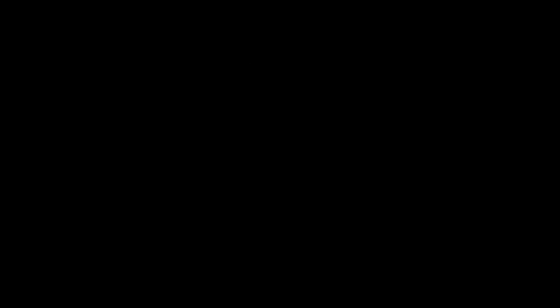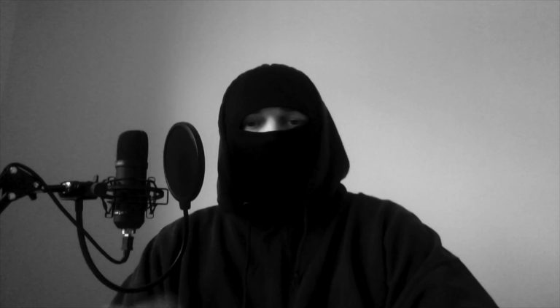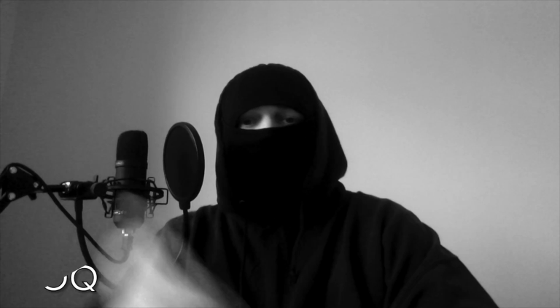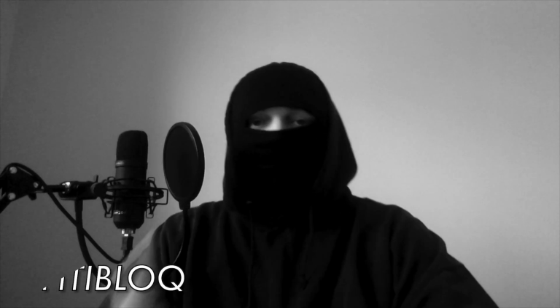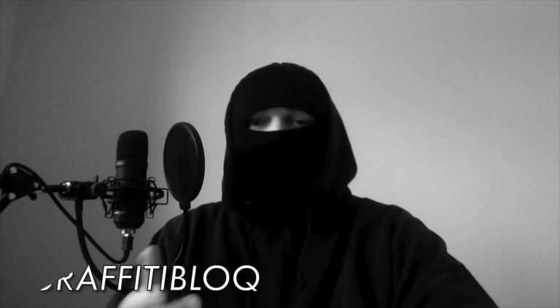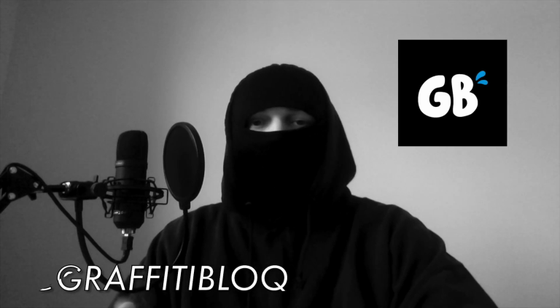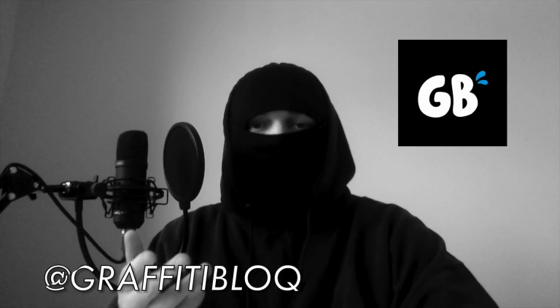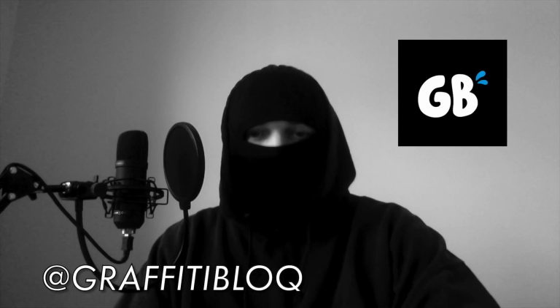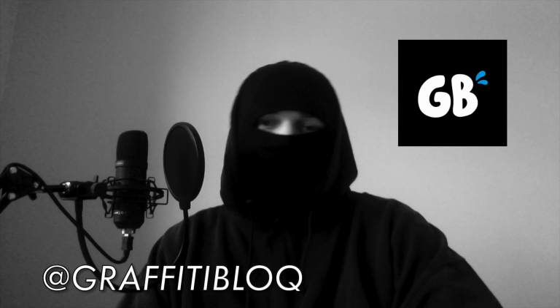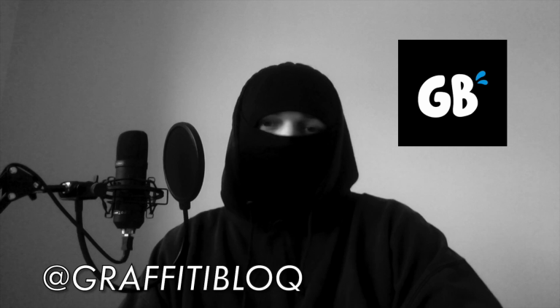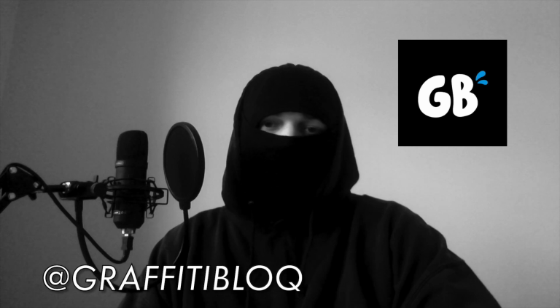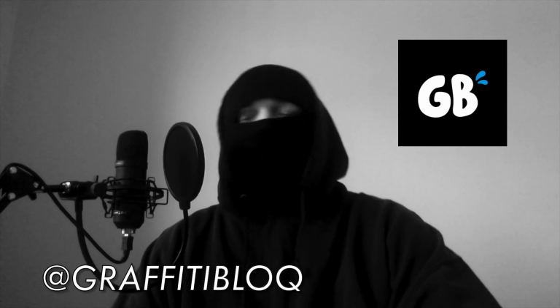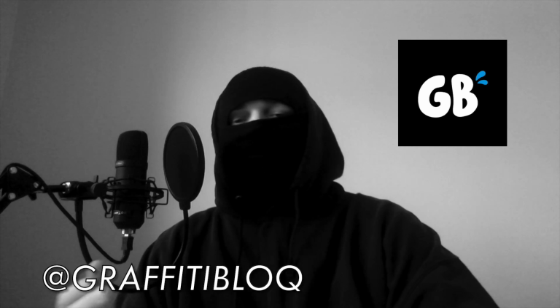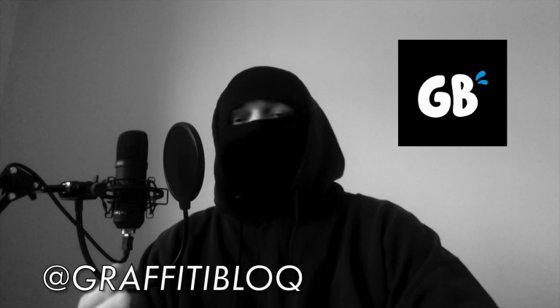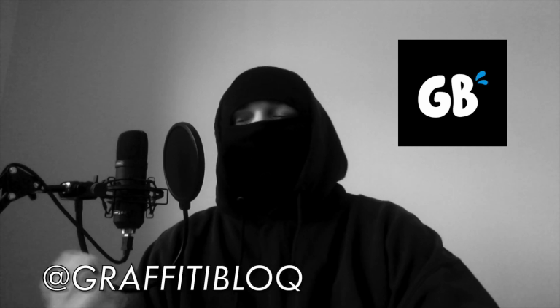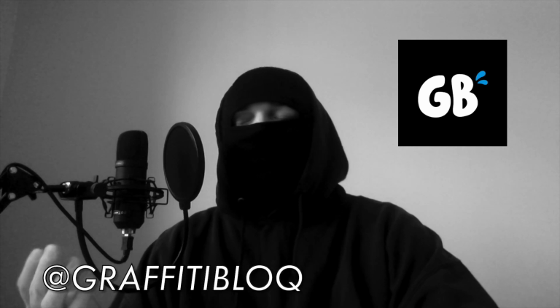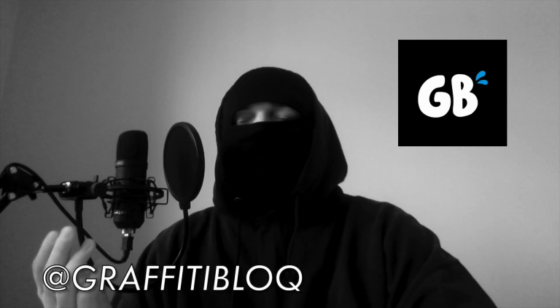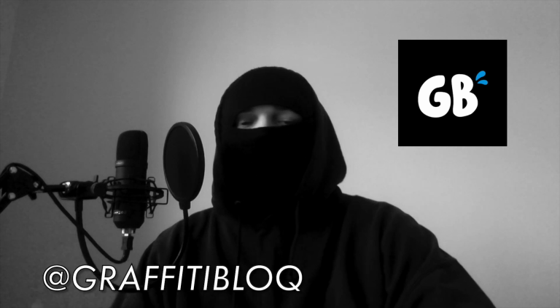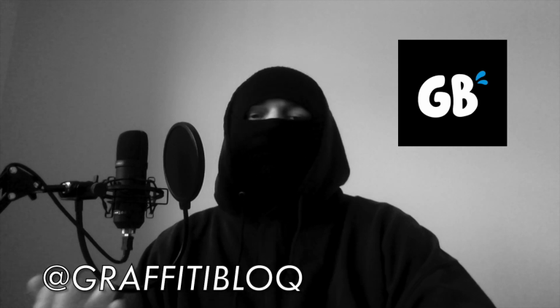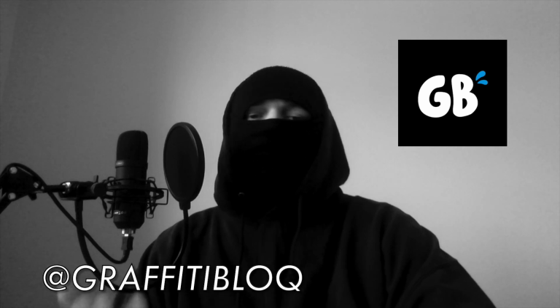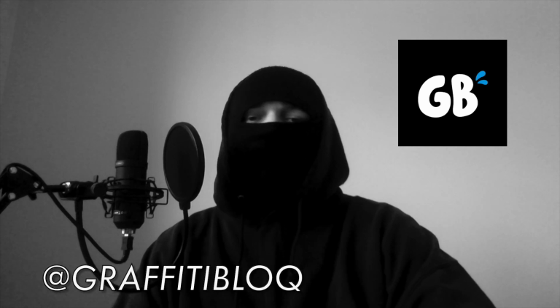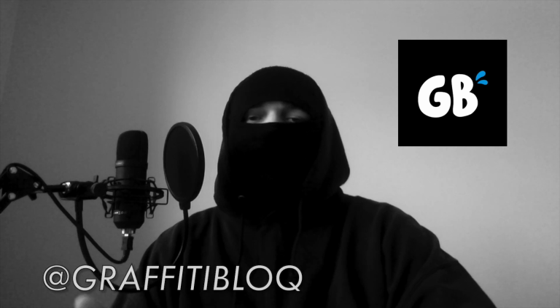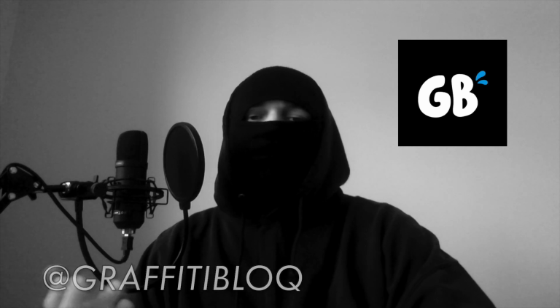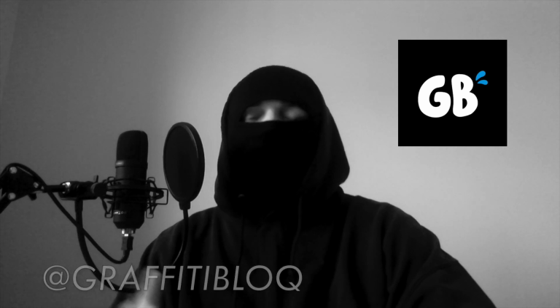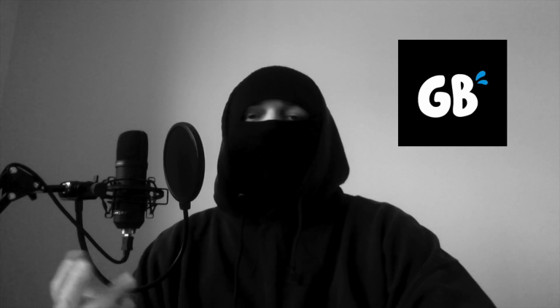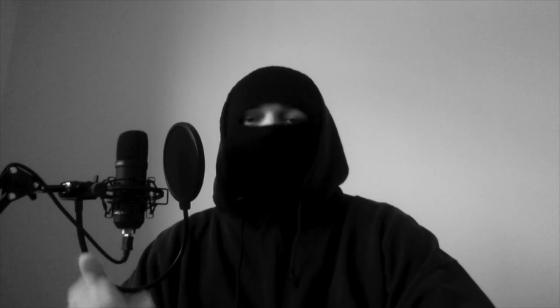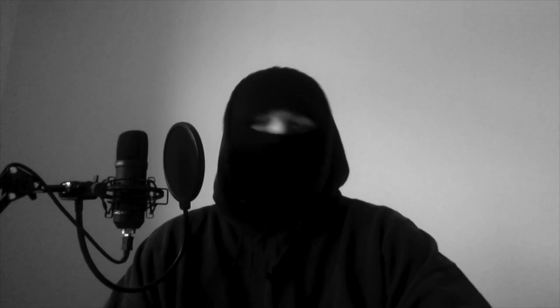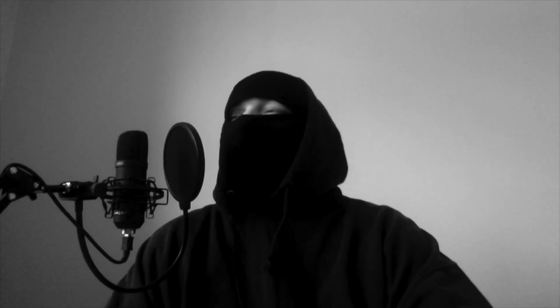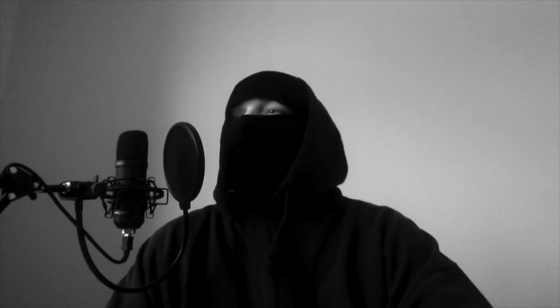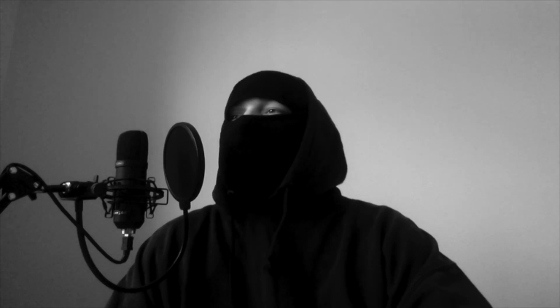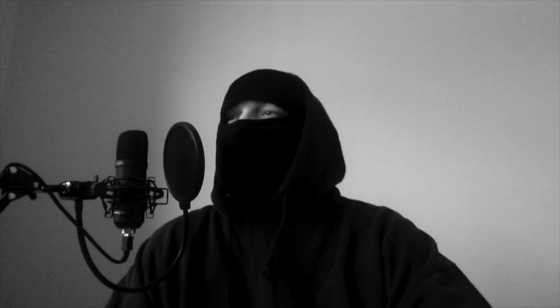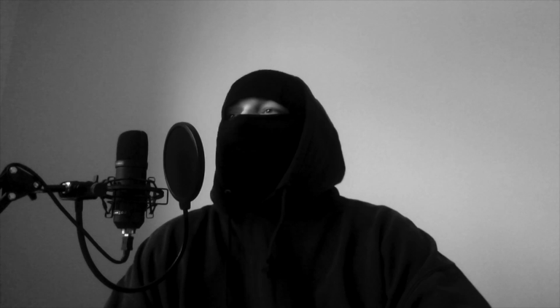I've got the main man Graffiti Block here. Me and him are going to be telling you the top graffiti bombing tips. Chuck, tell me how it's done.